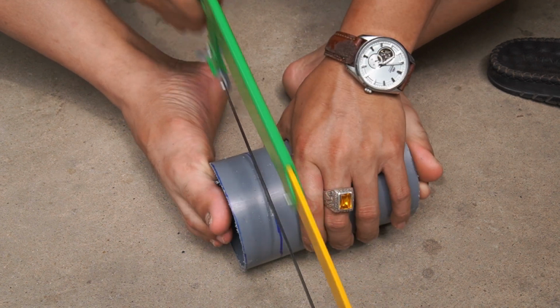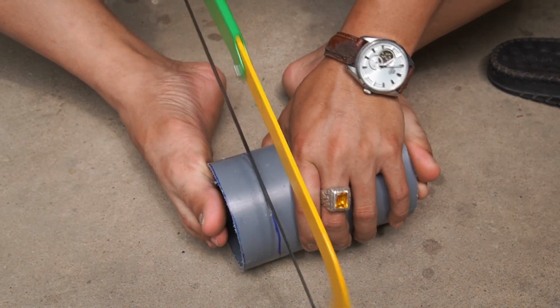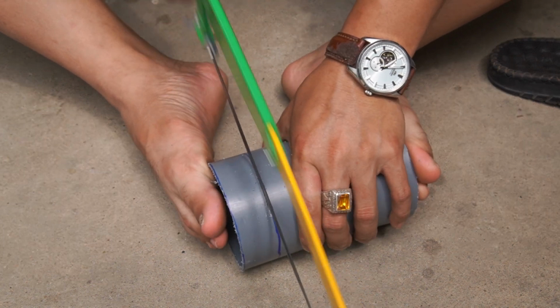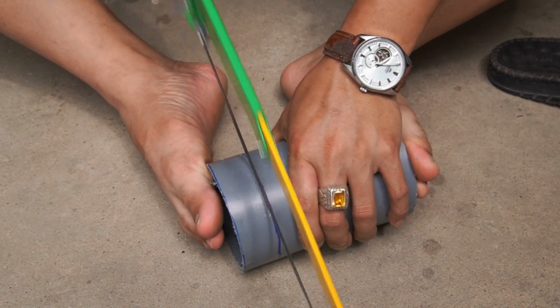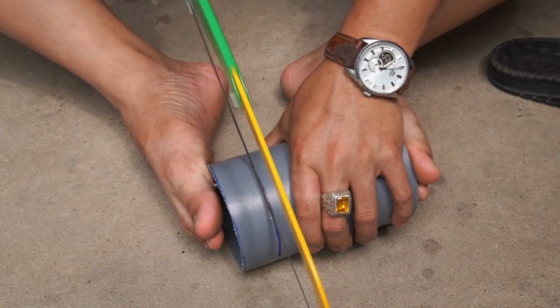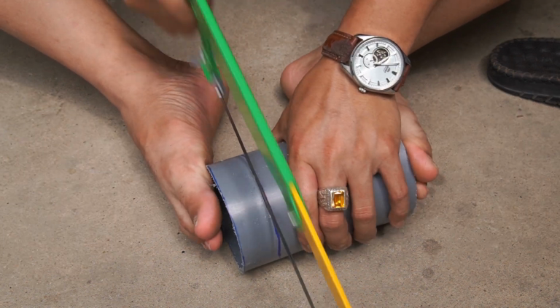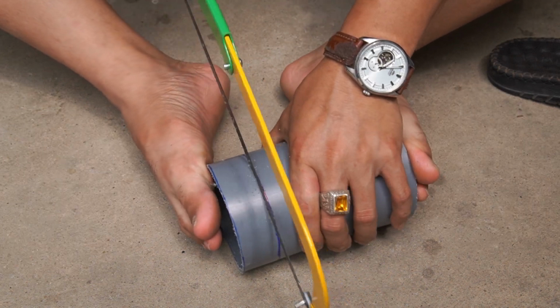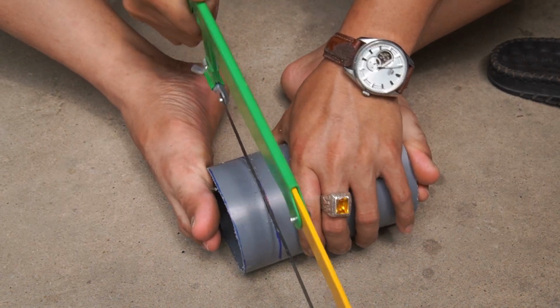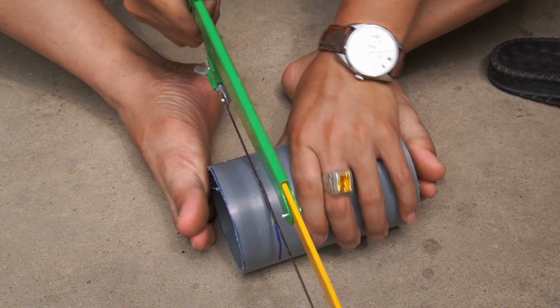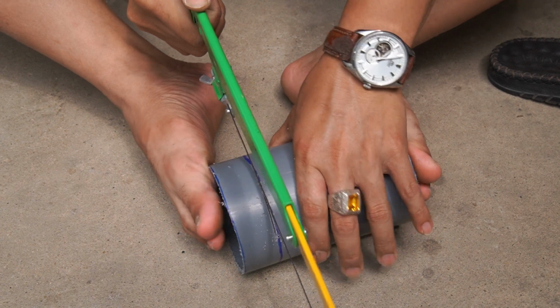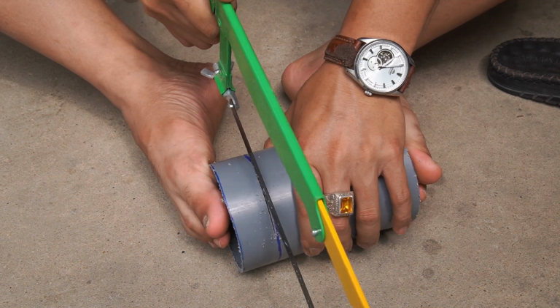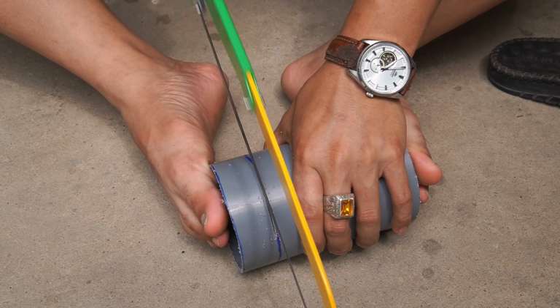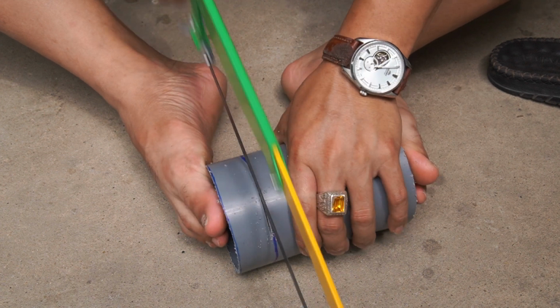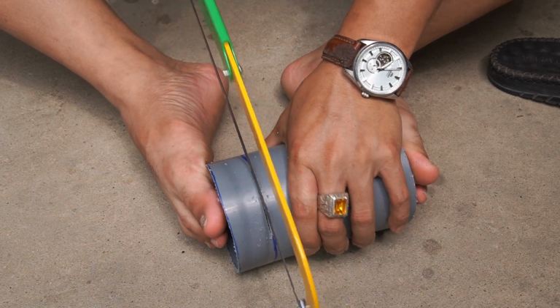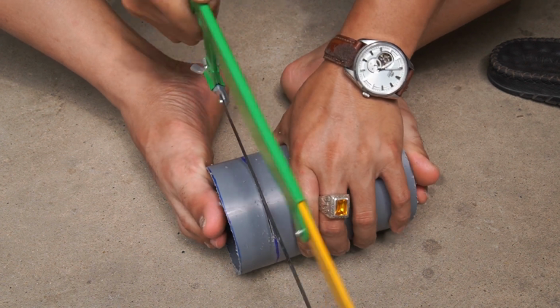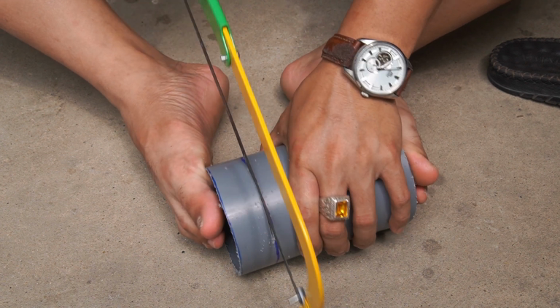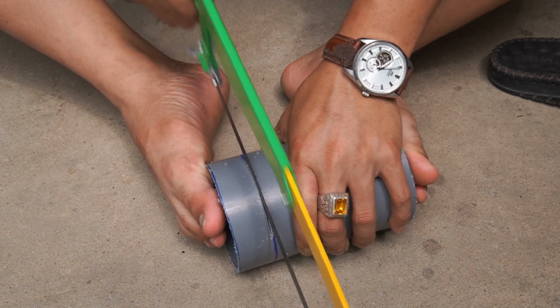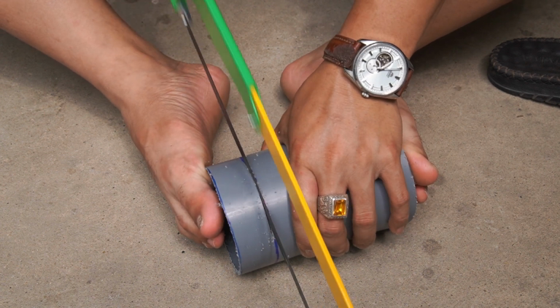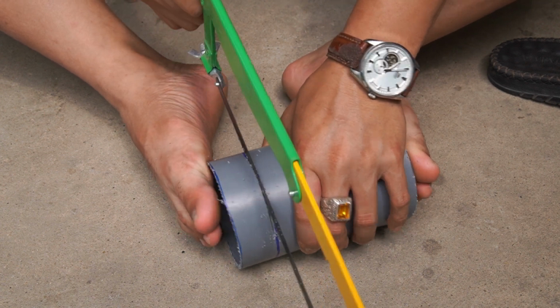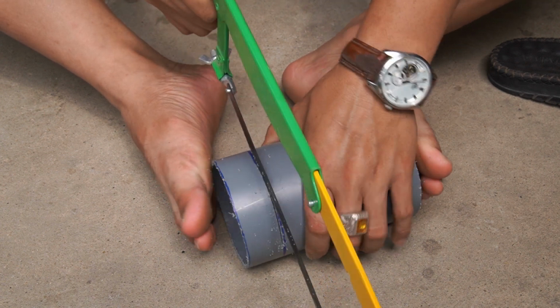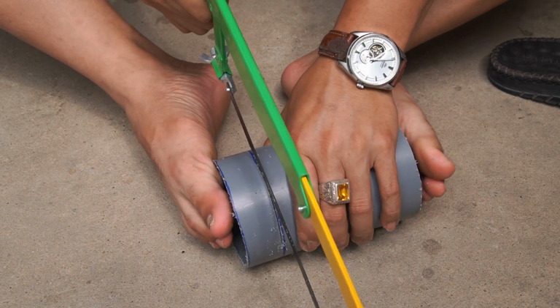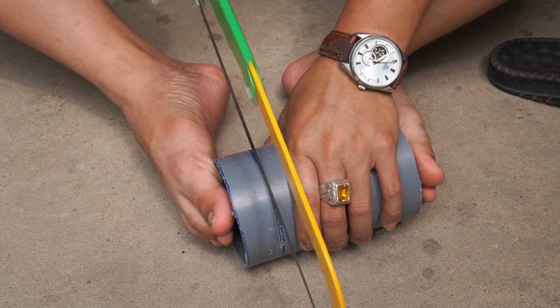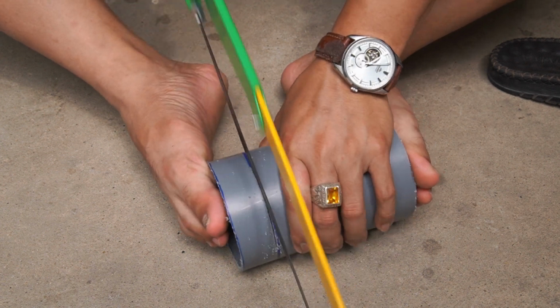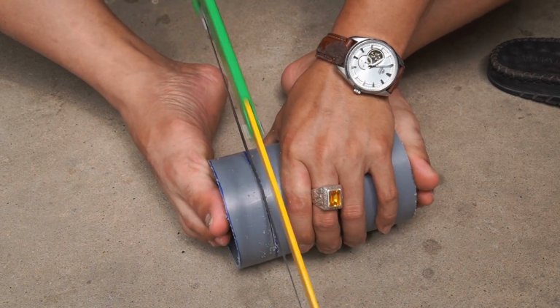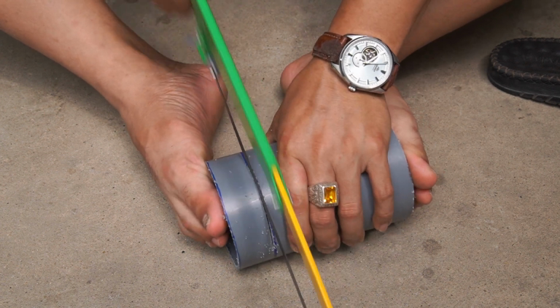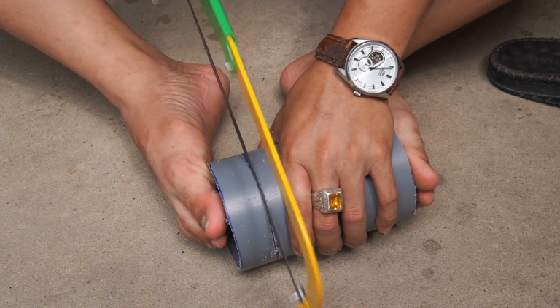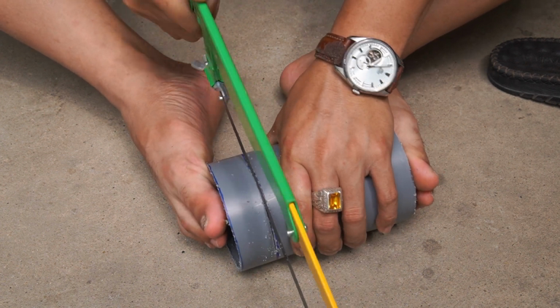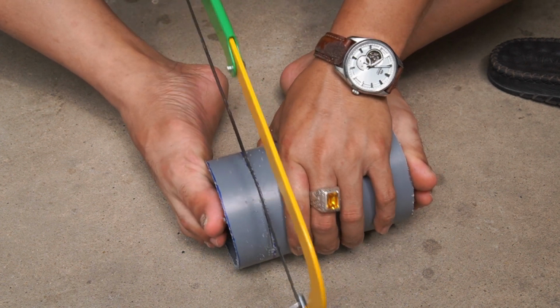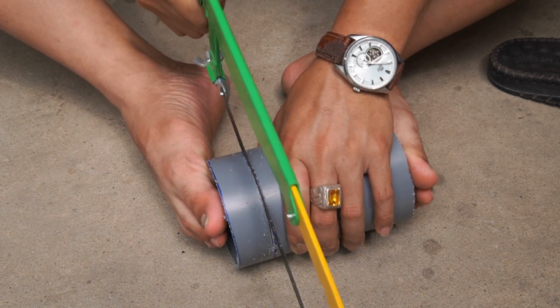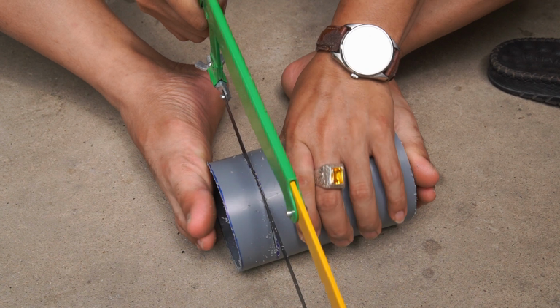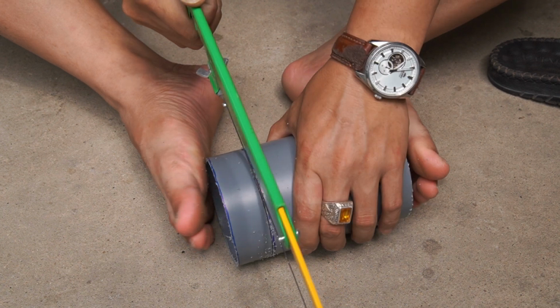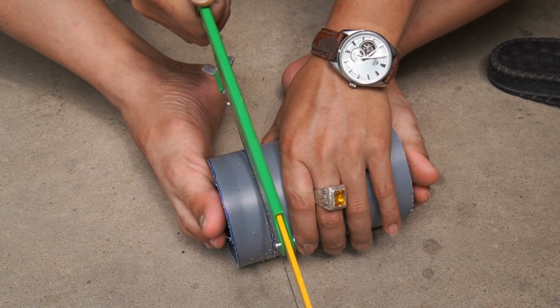Next, I use a 90mm diameter PVC pipe and cut it into 3cm long pieces.